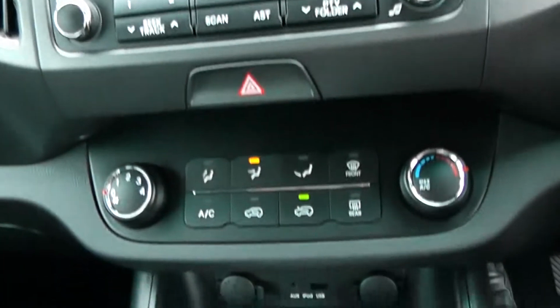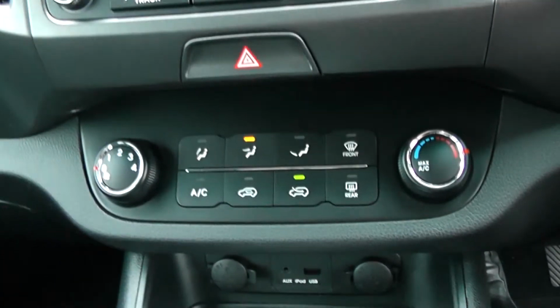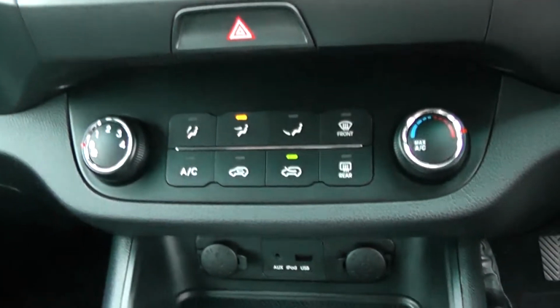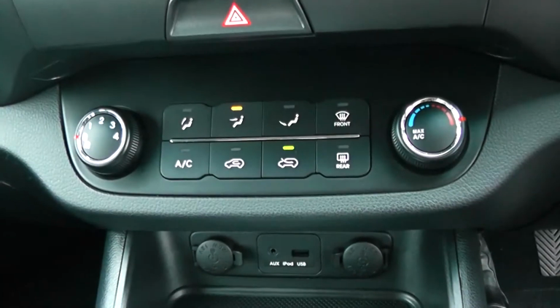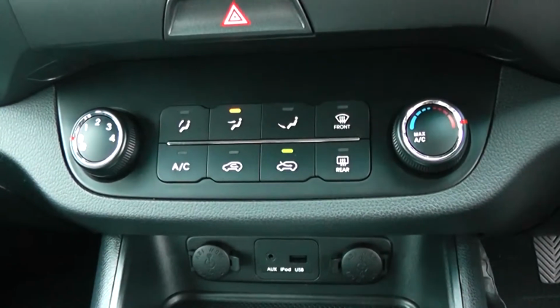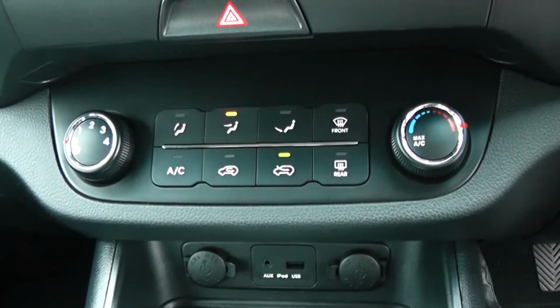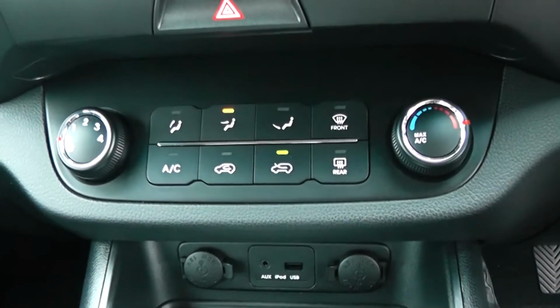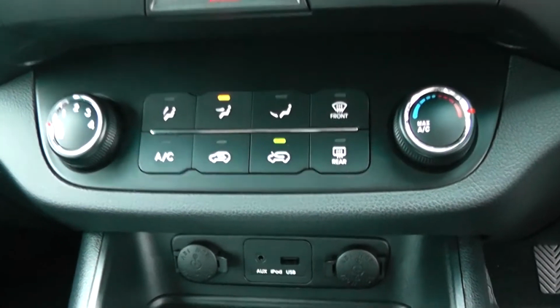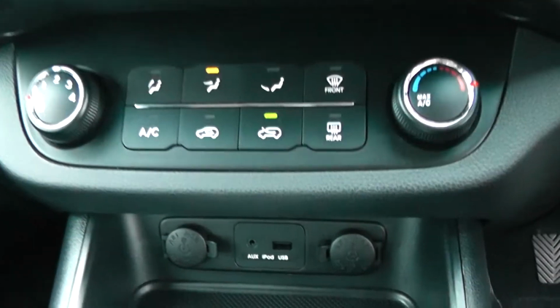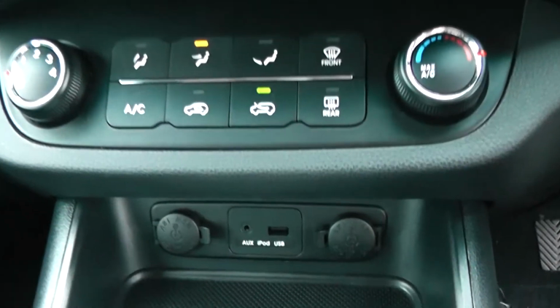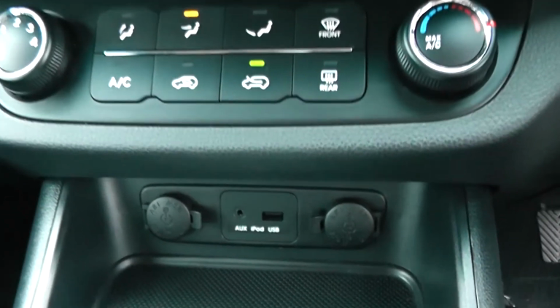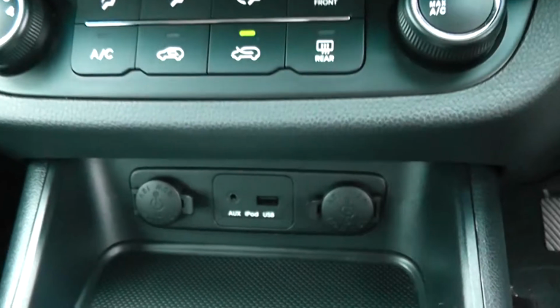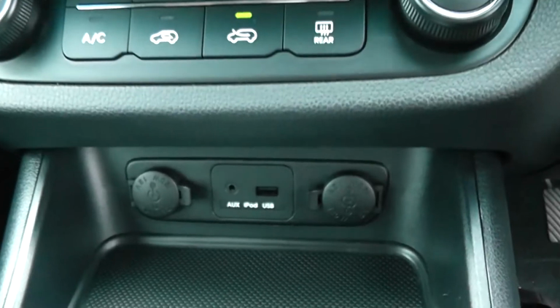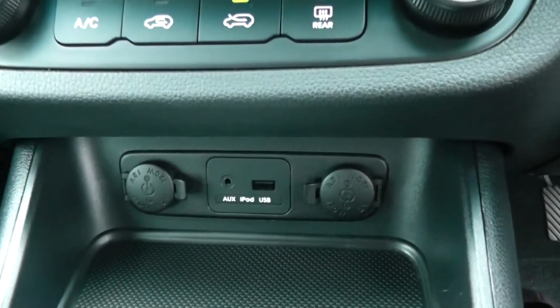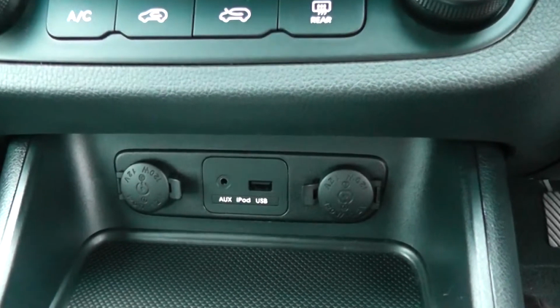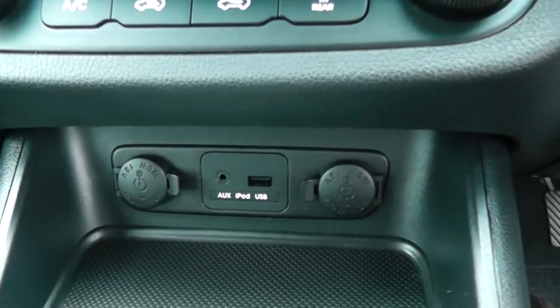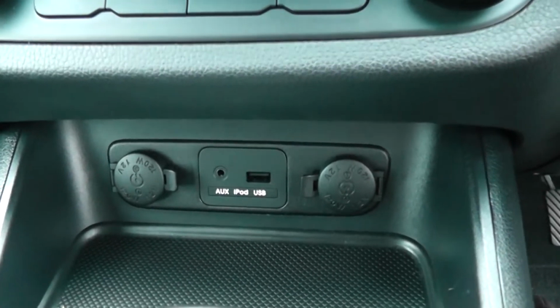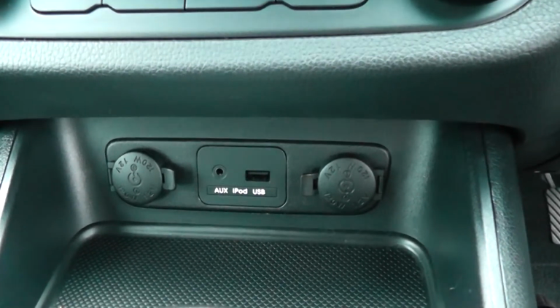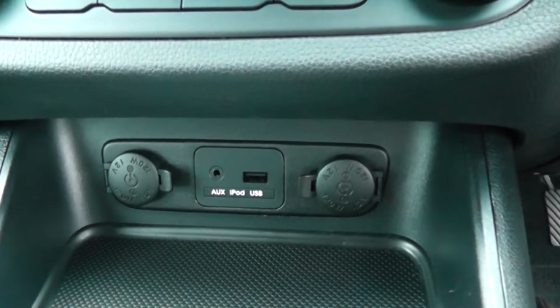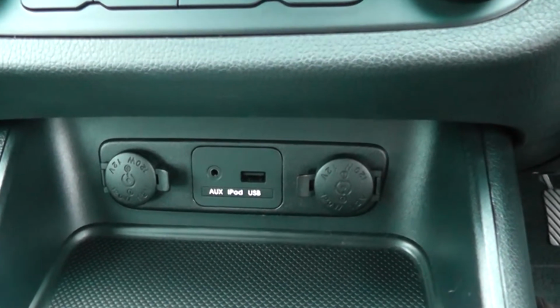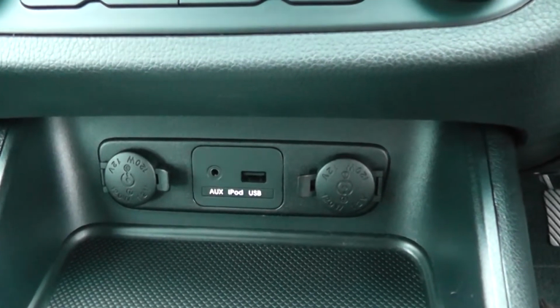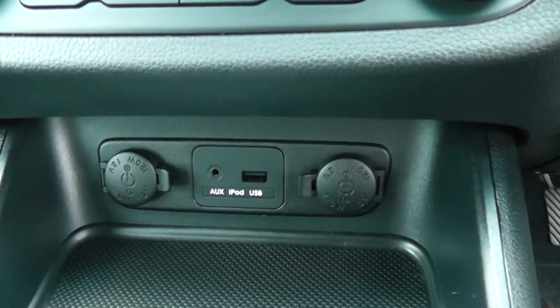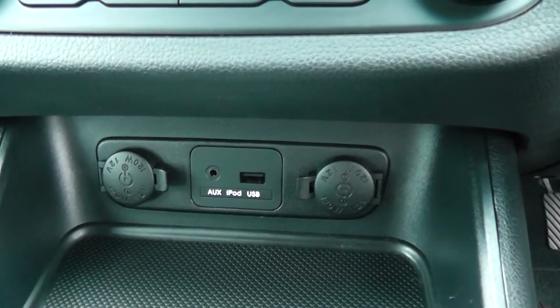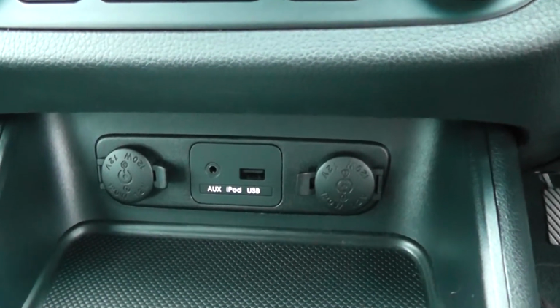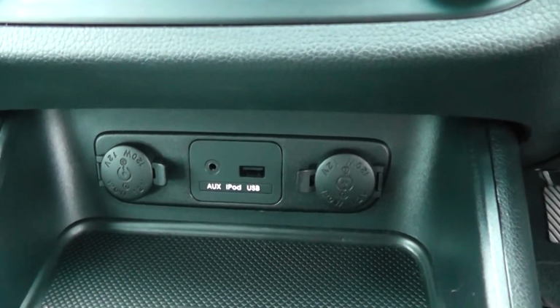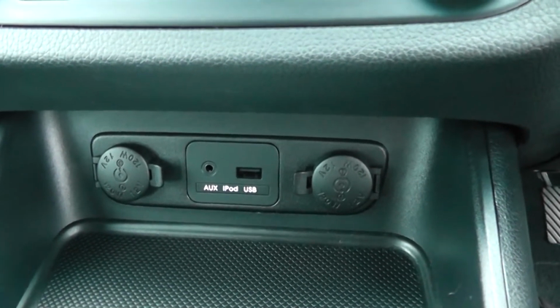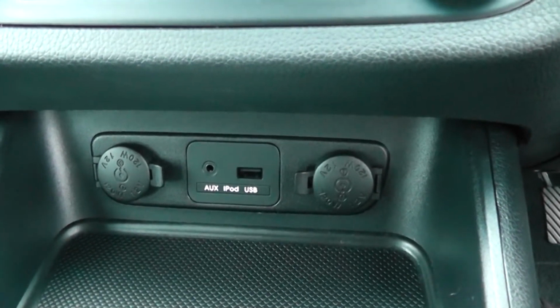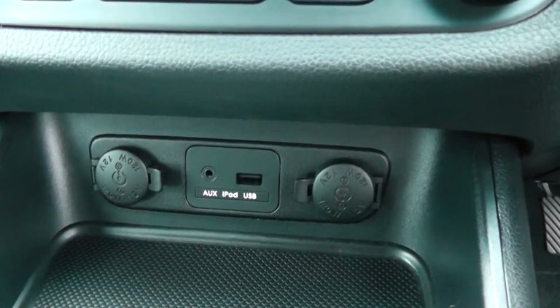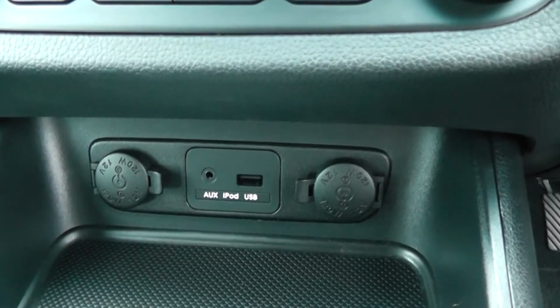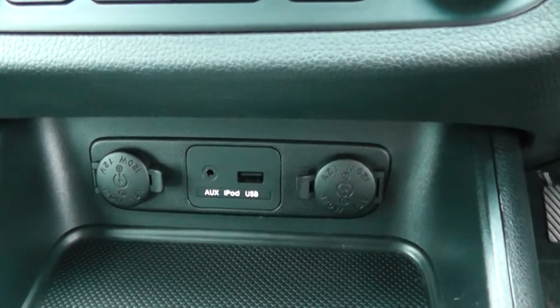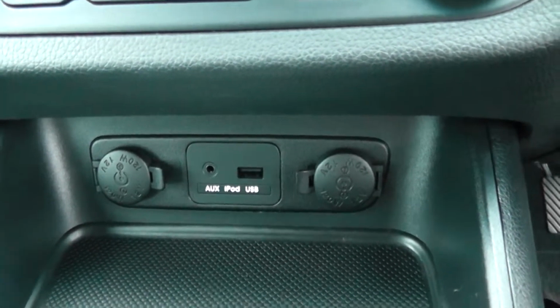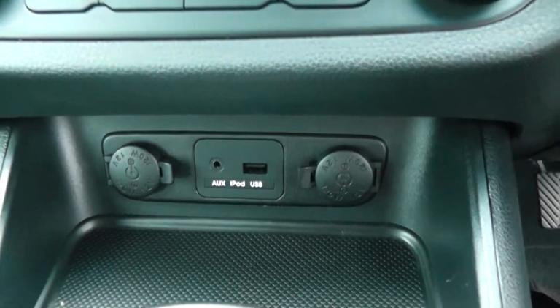Moving down, you have your air climate controls, as well as two 12-volt power outlets, a wireless auxiliary input, and USB input for all your various gadgets.